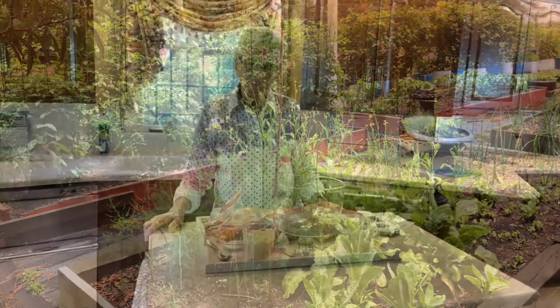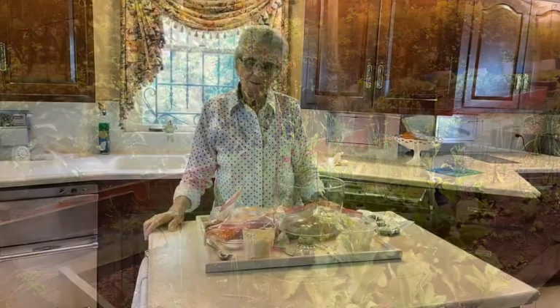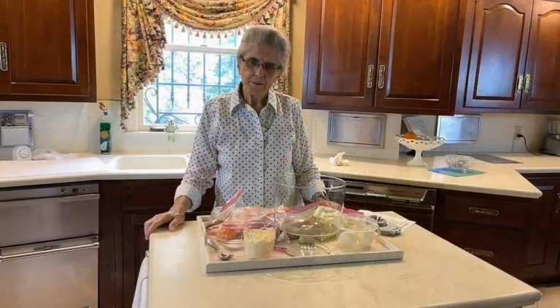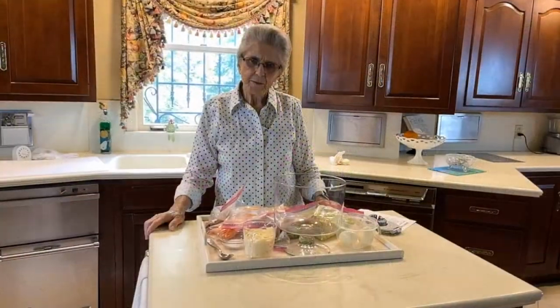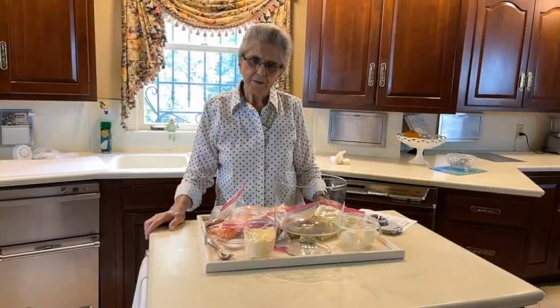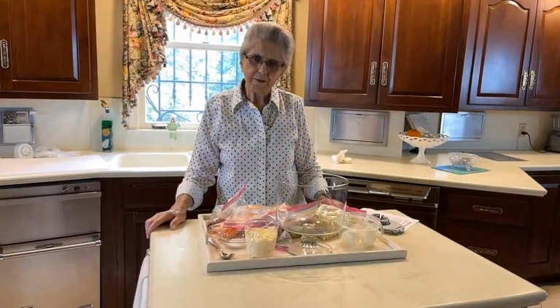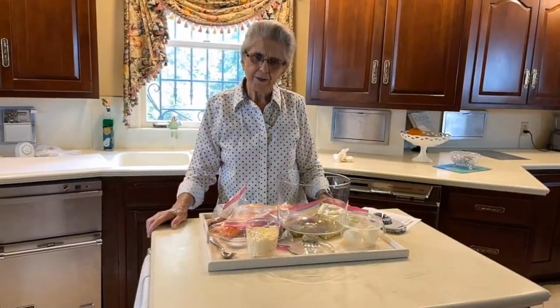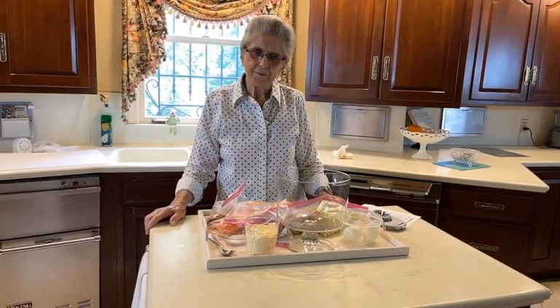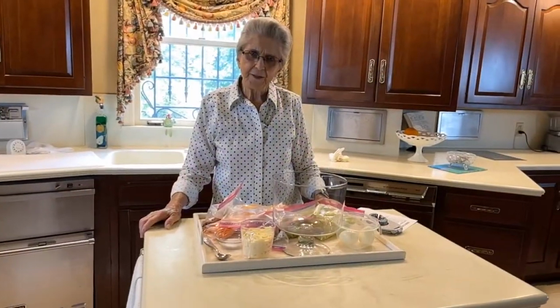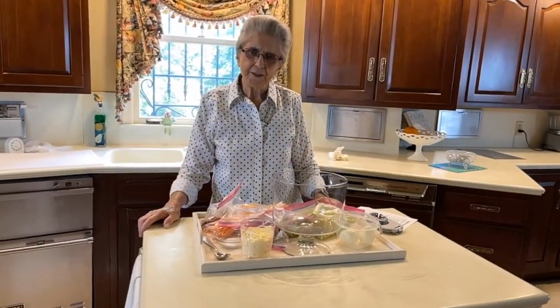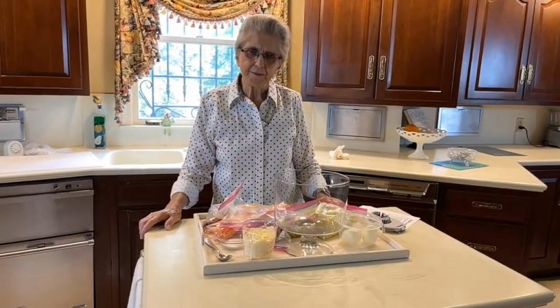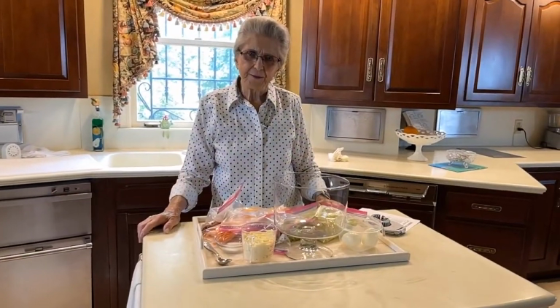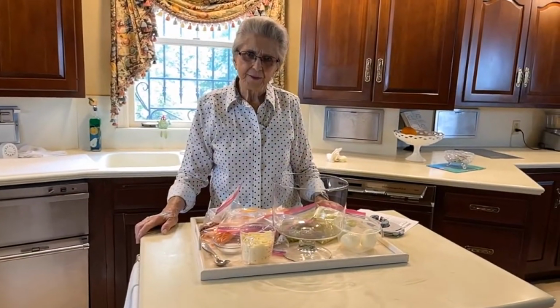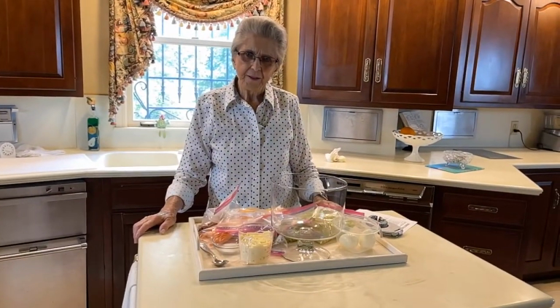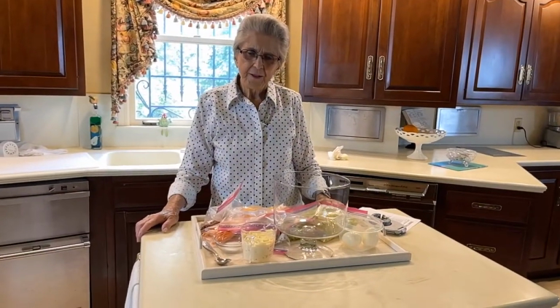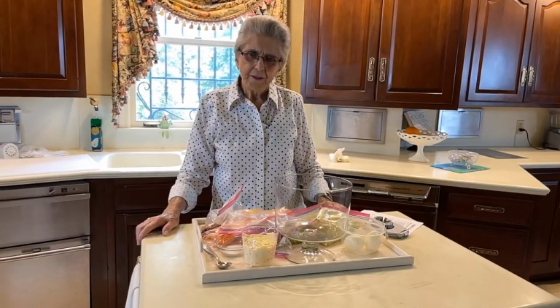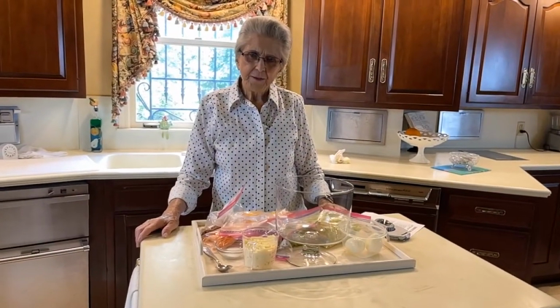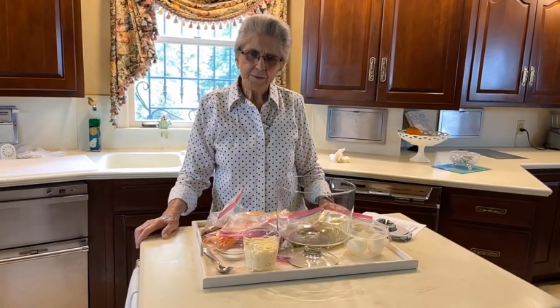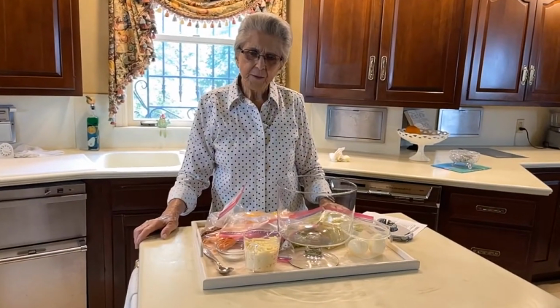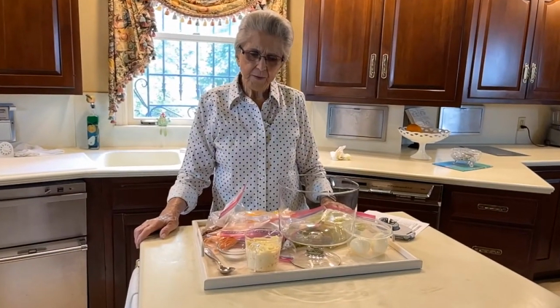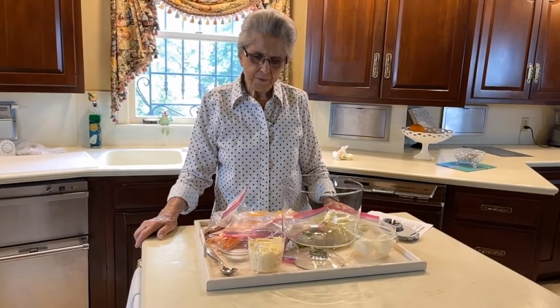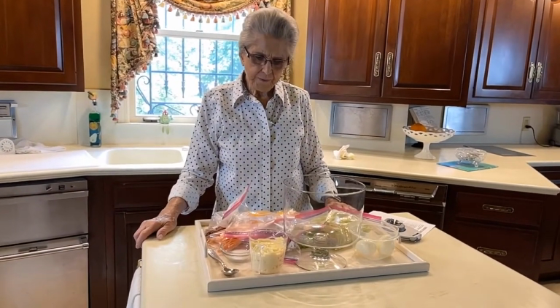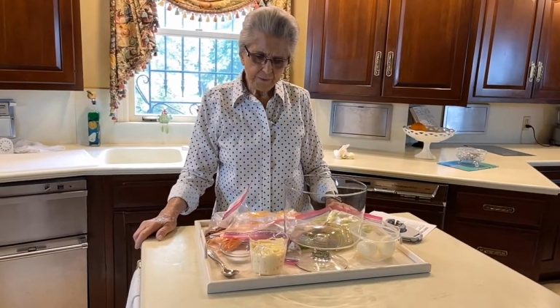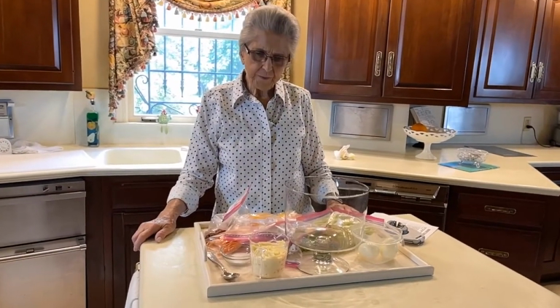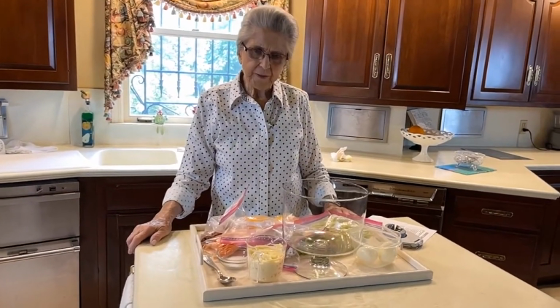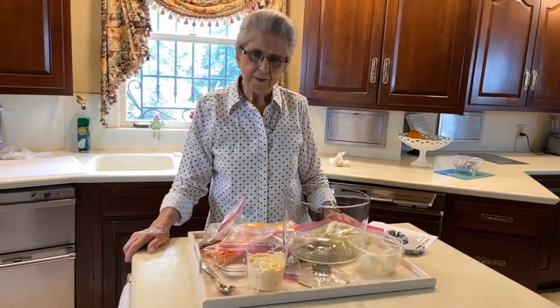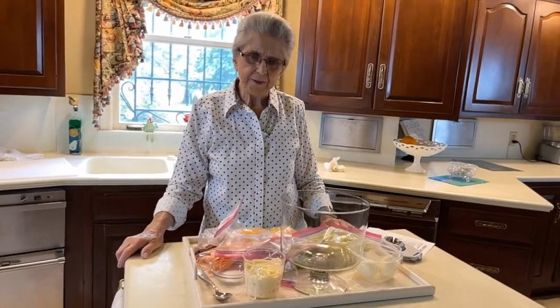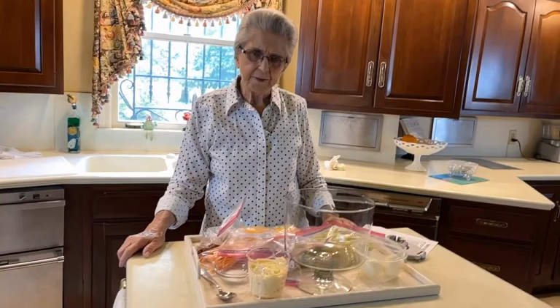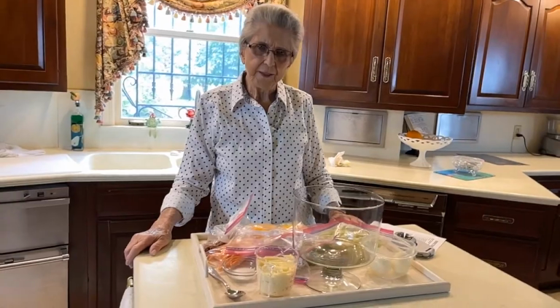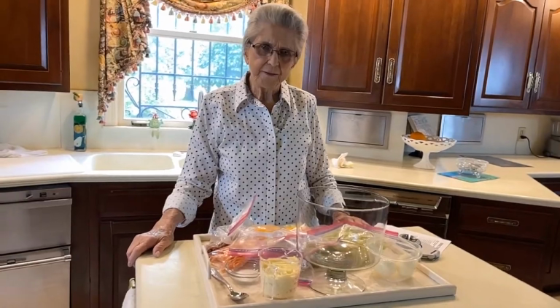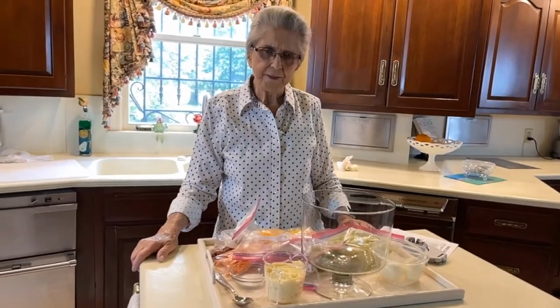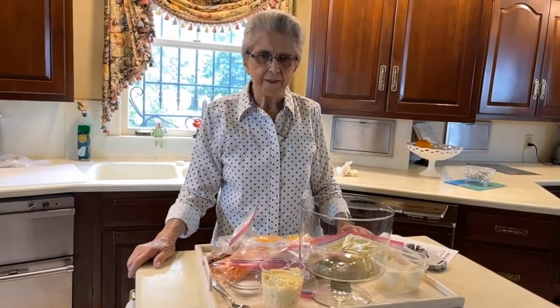Good morning. I'm Faye Thompson. This morning we're going to do a layered salad.